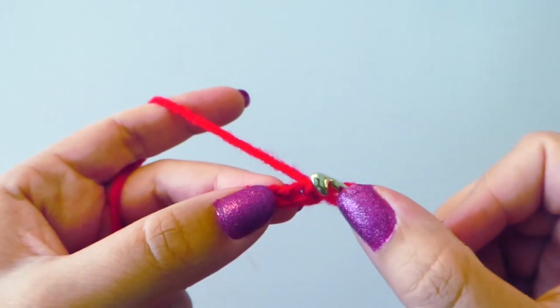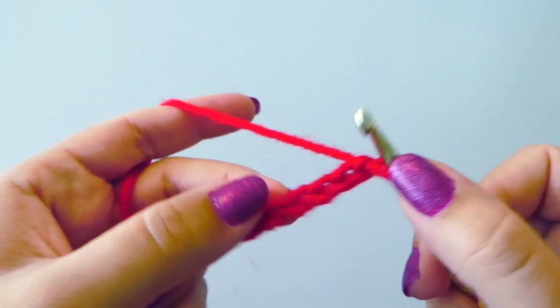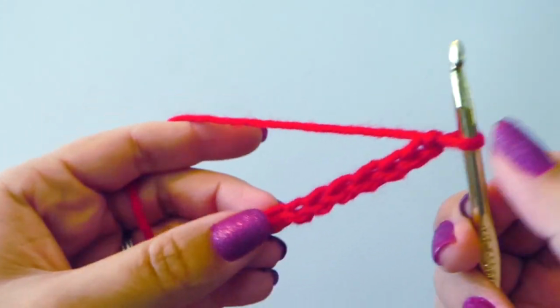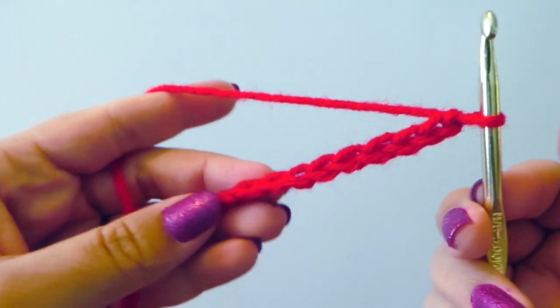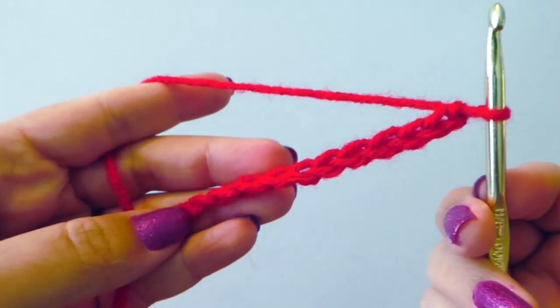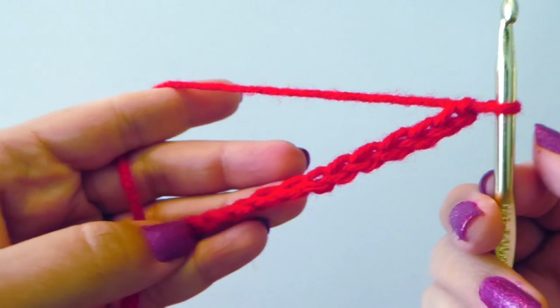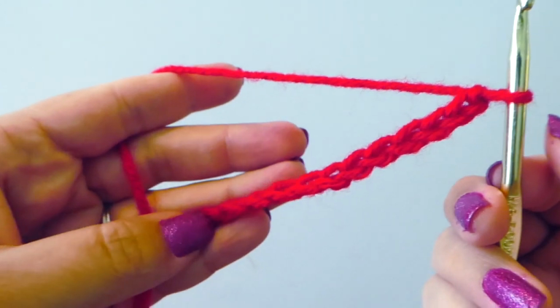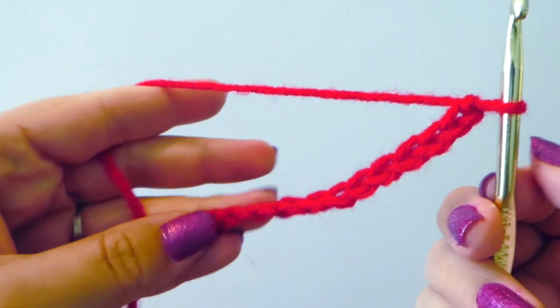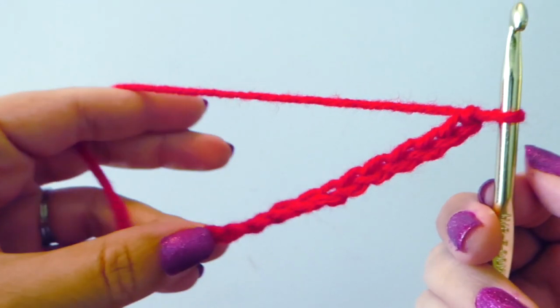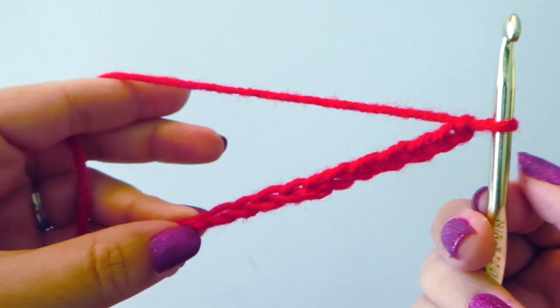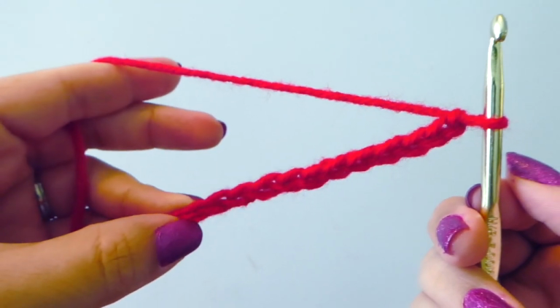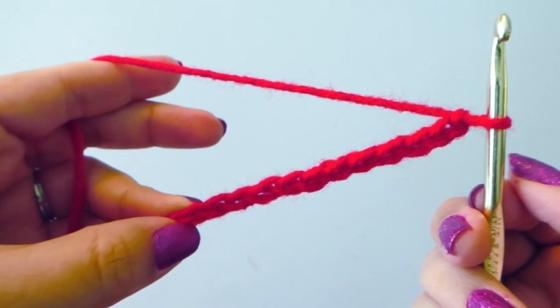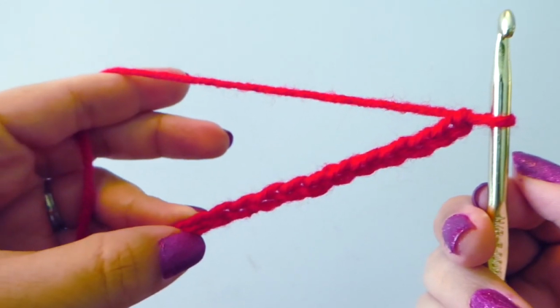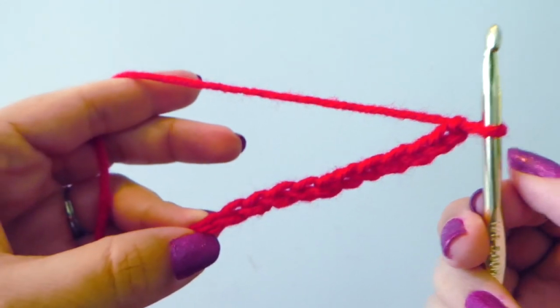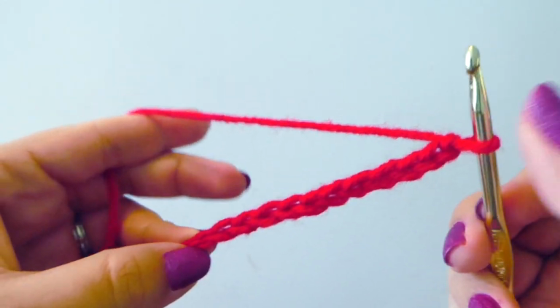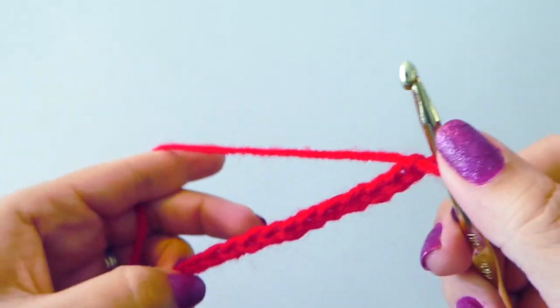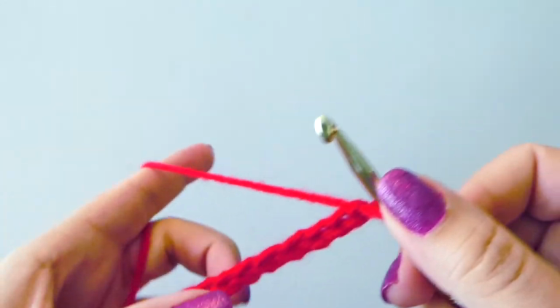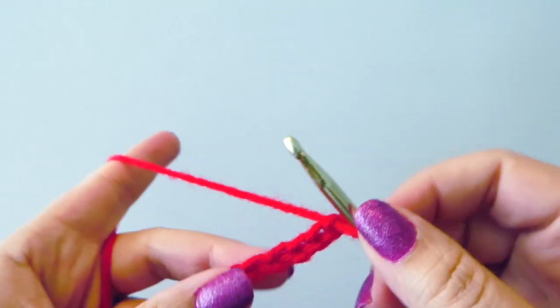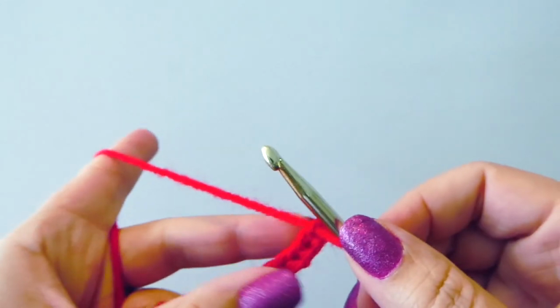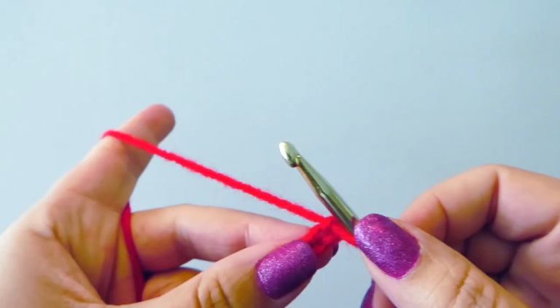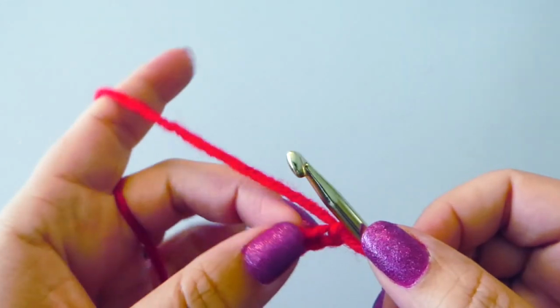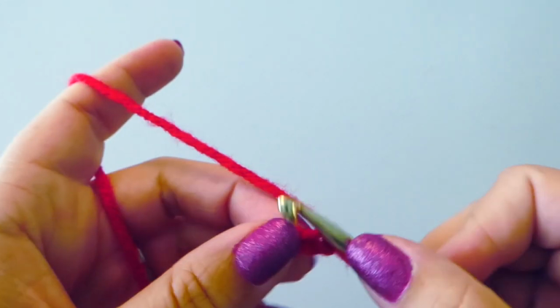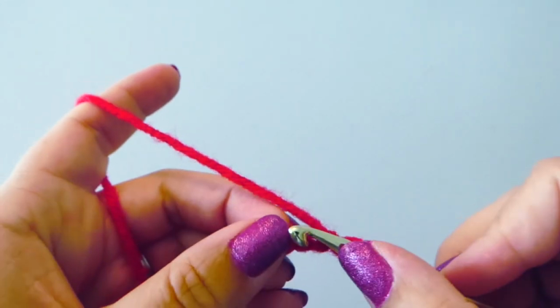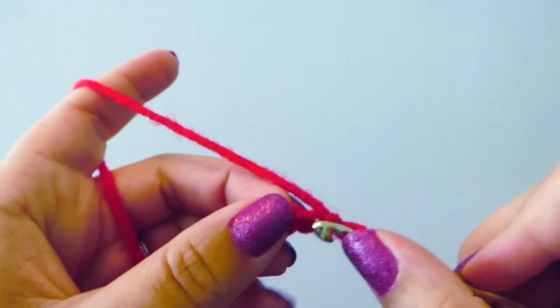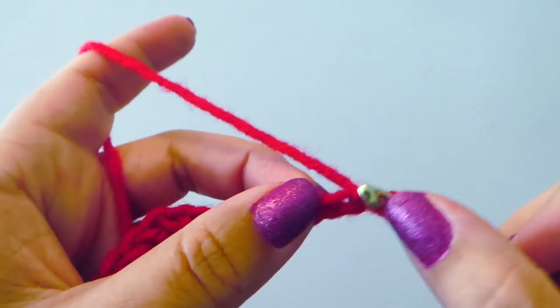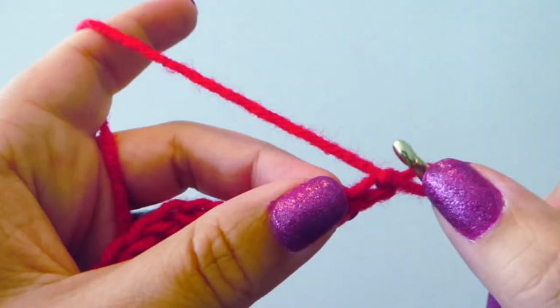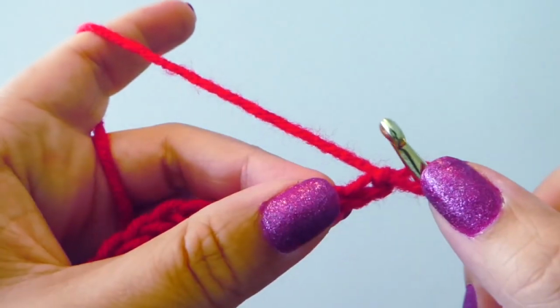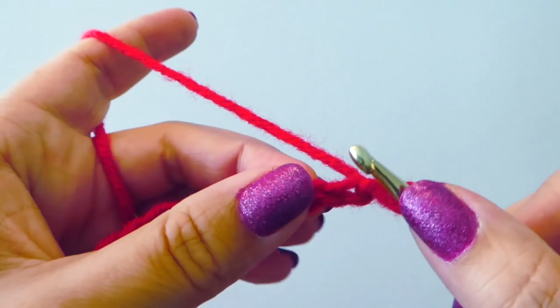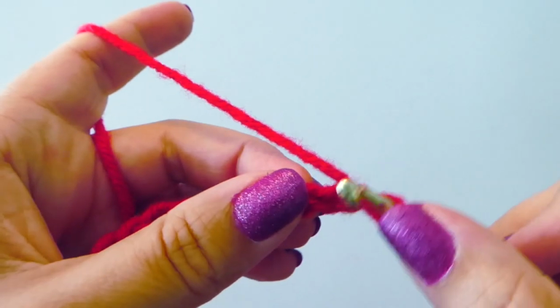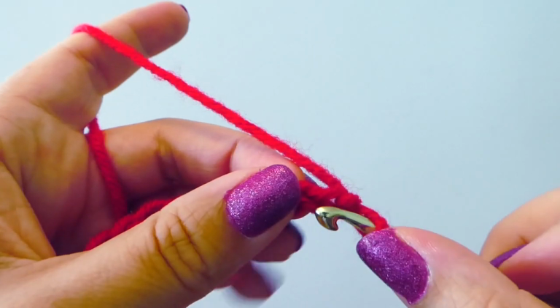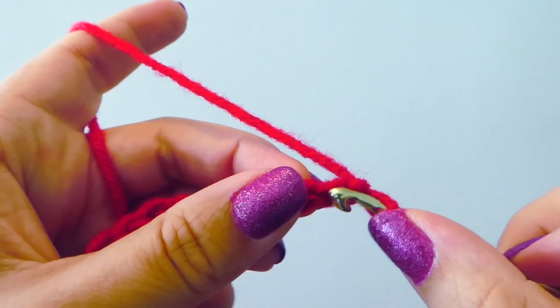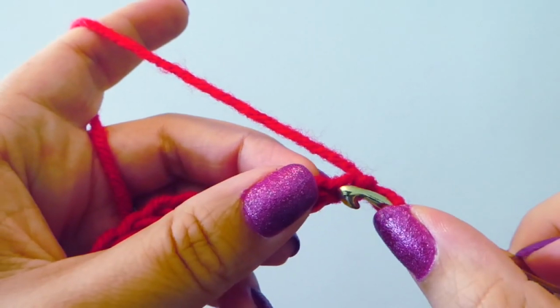I just made a simple chain foundation here and we're going to start with our single crochet.